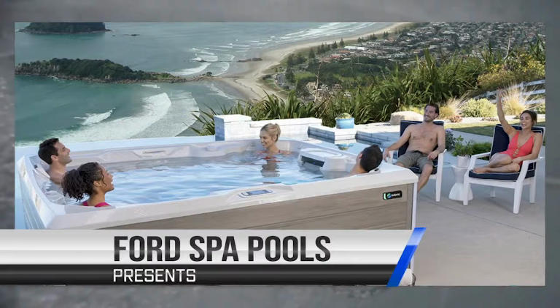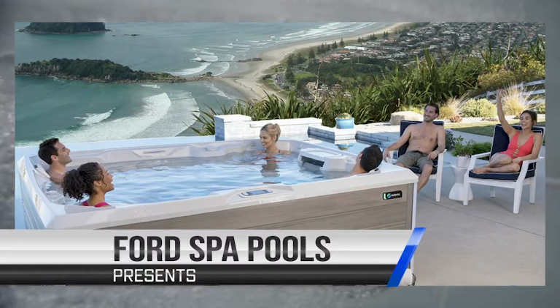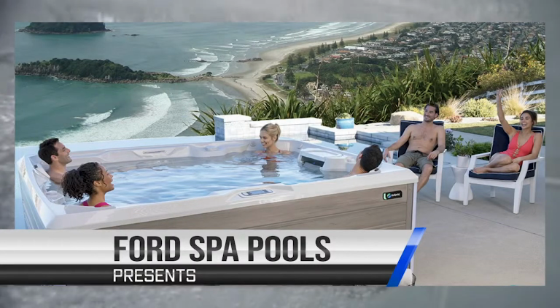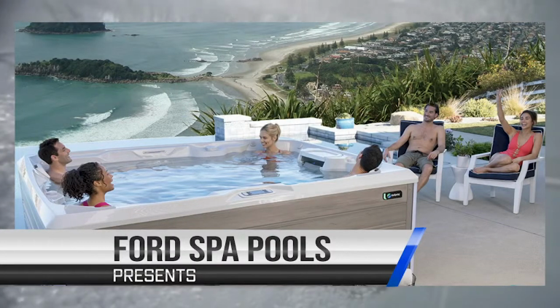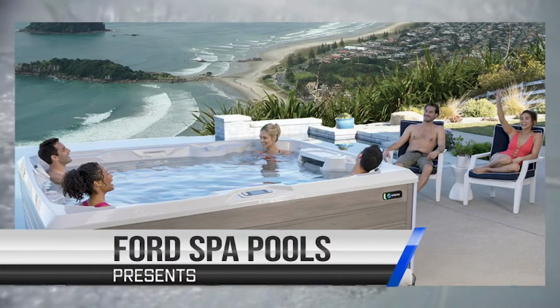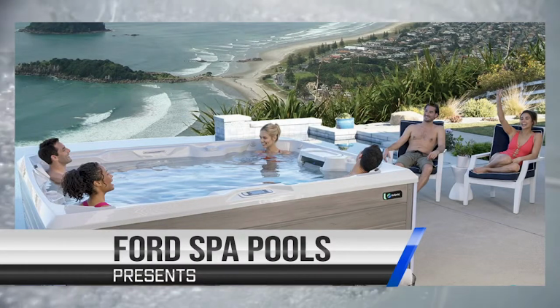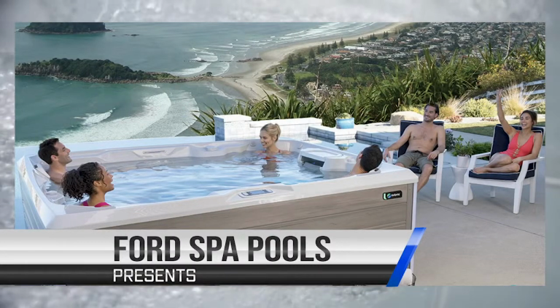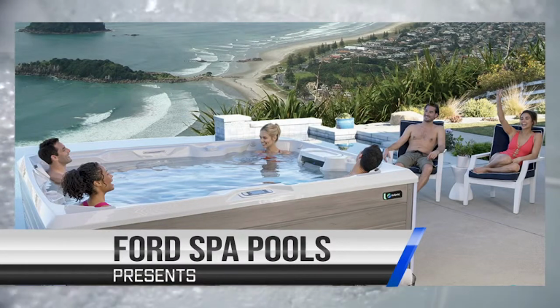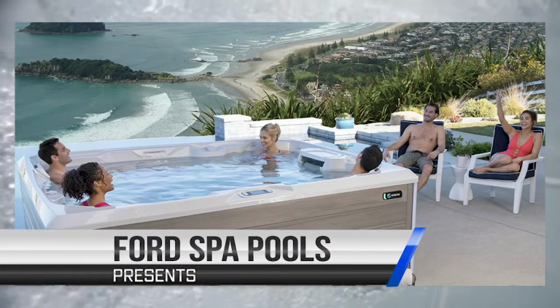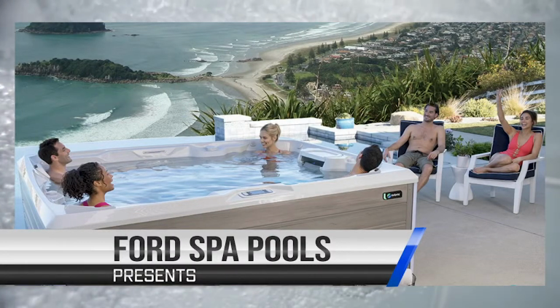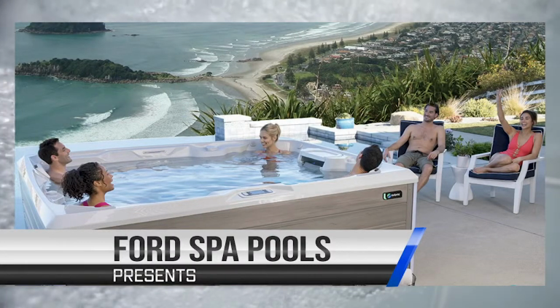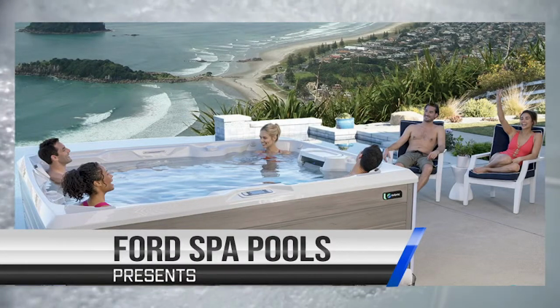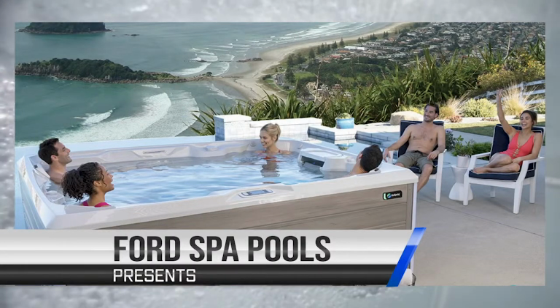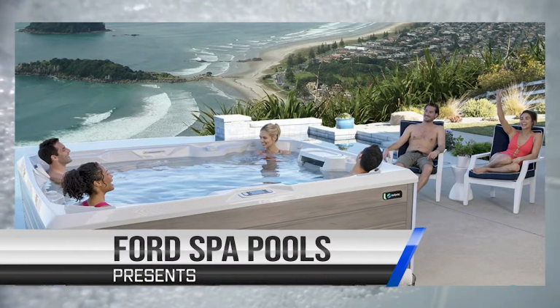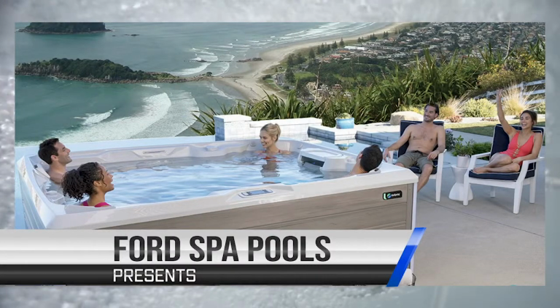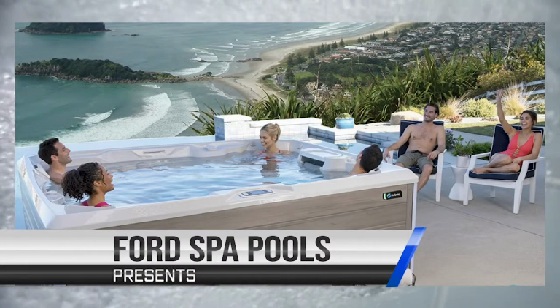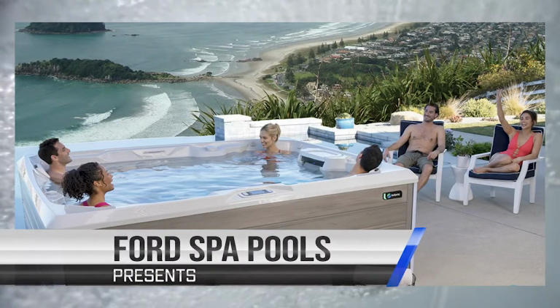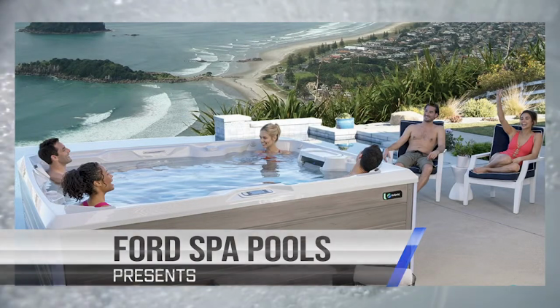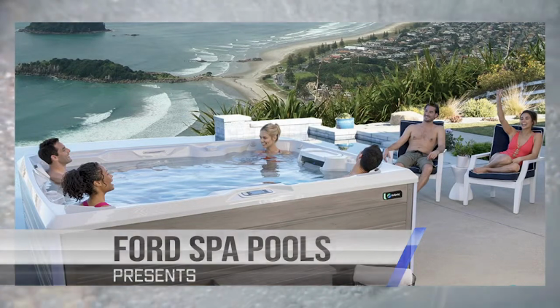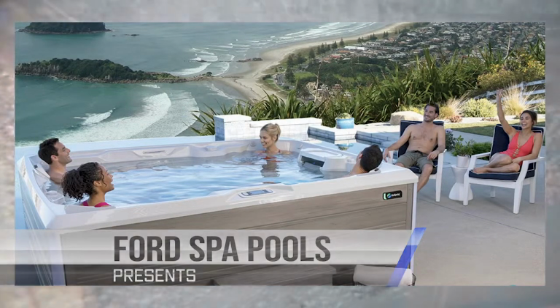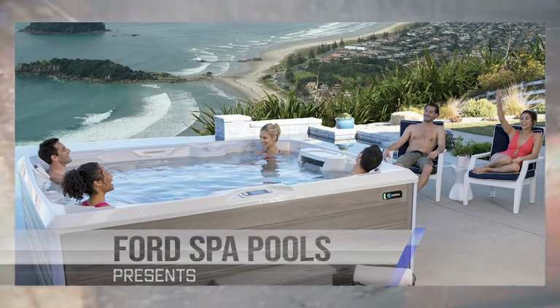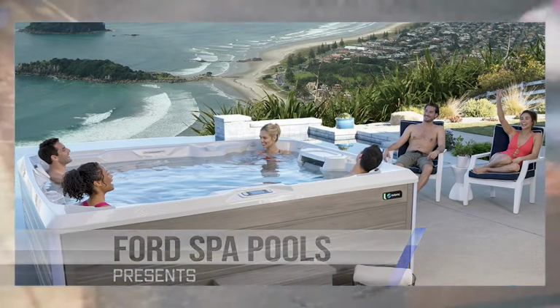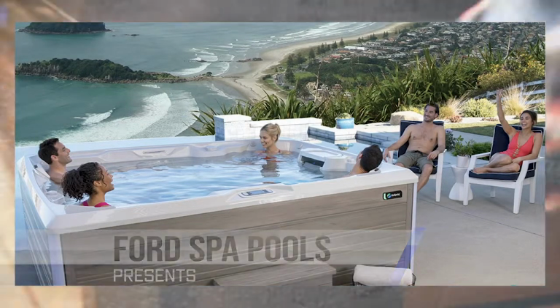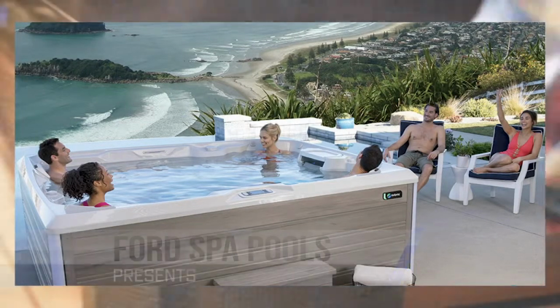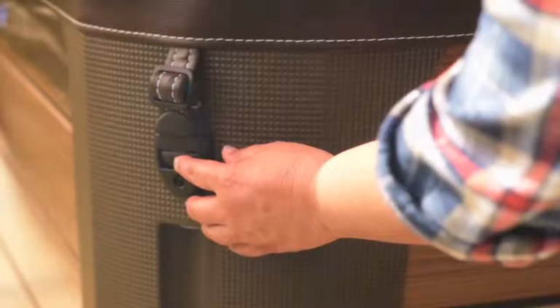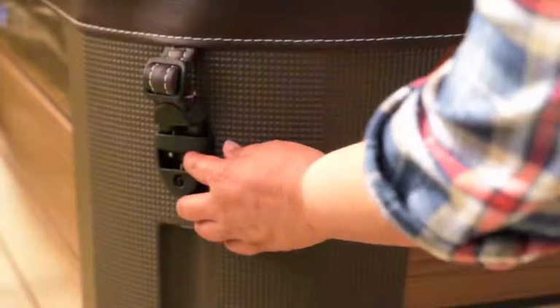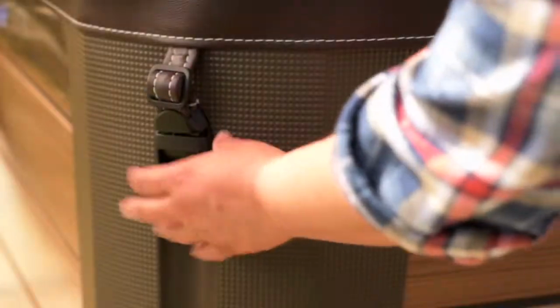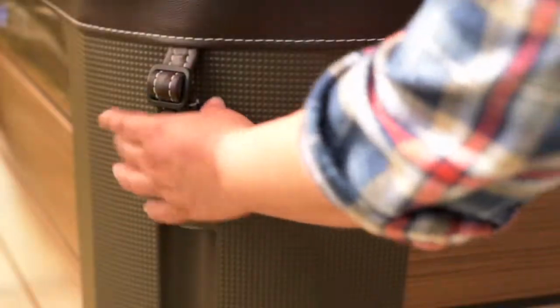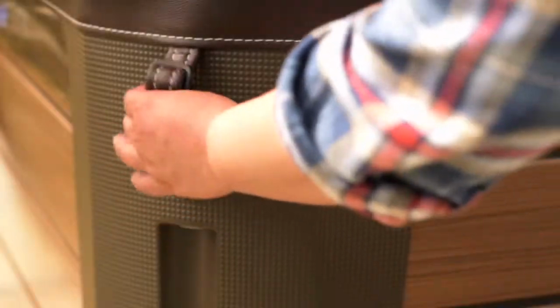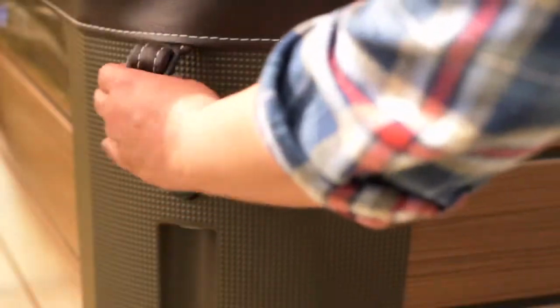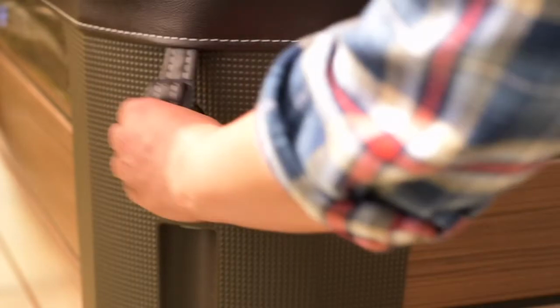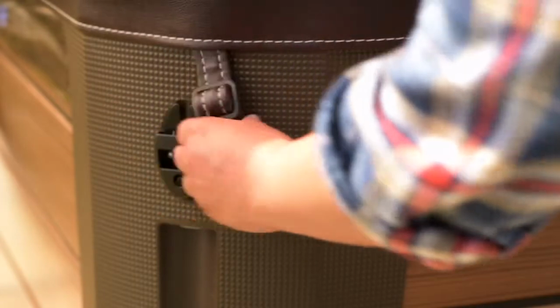How to use the Upright Cover Lifter. First, unlock the straps.